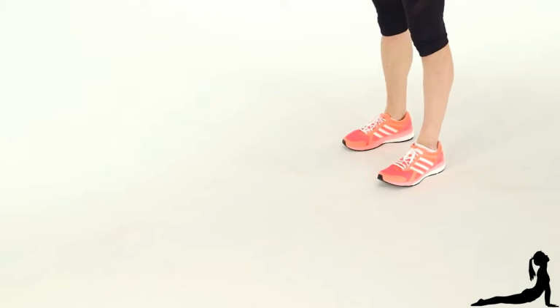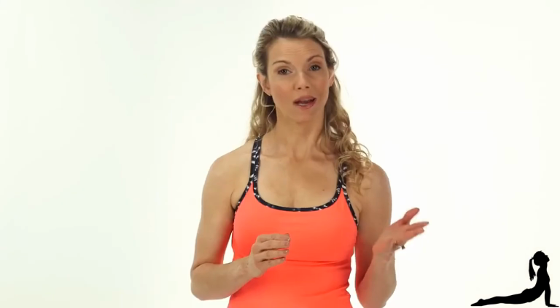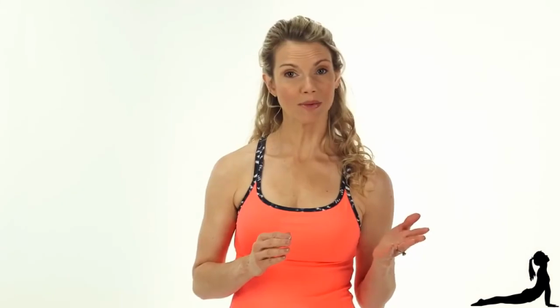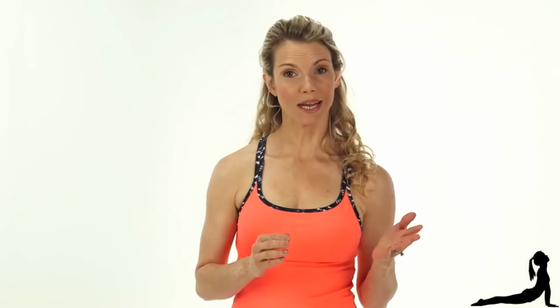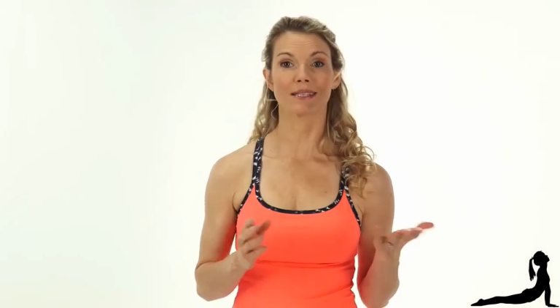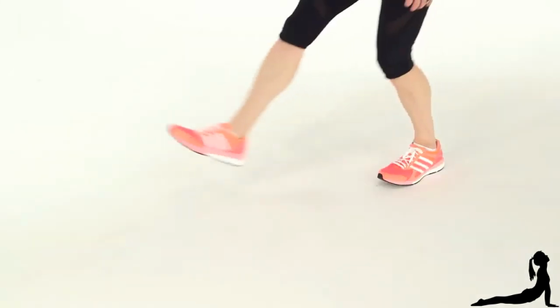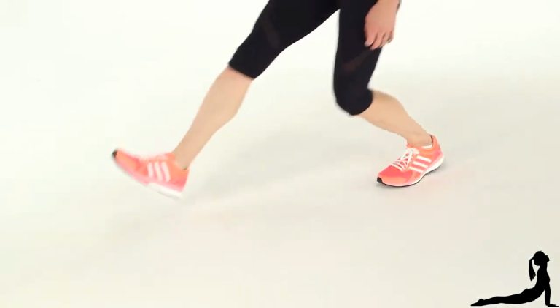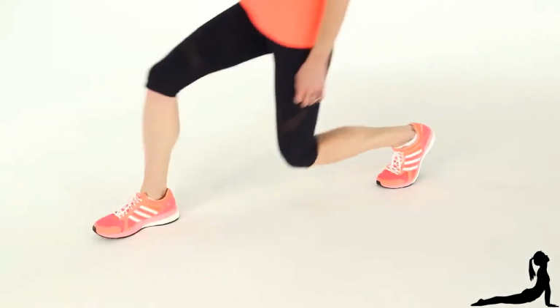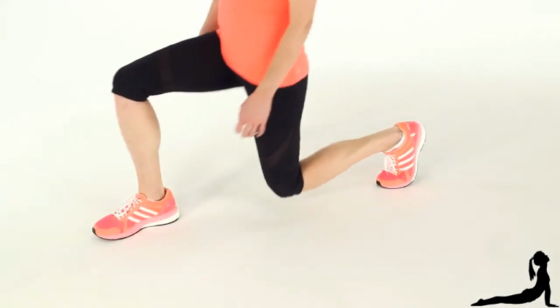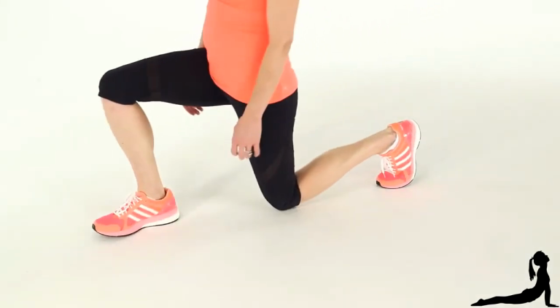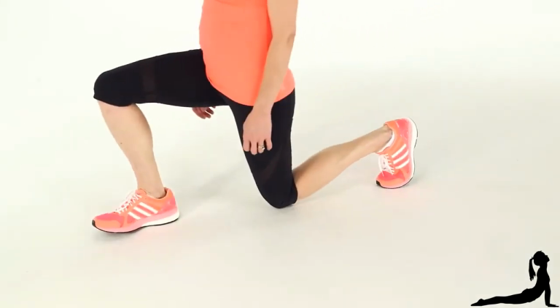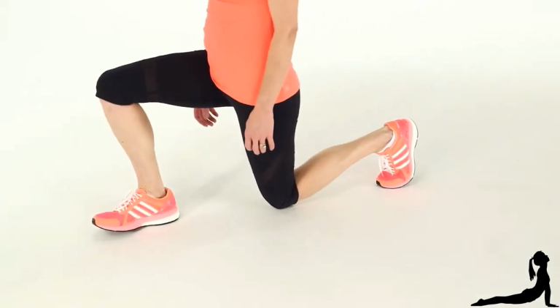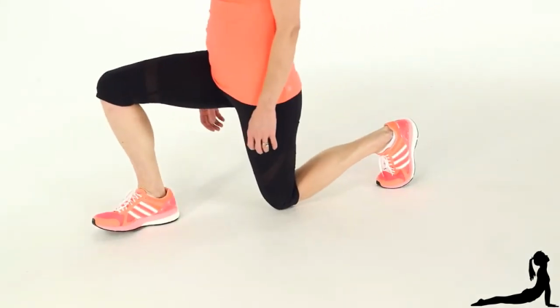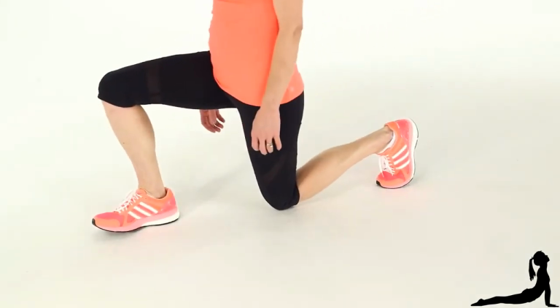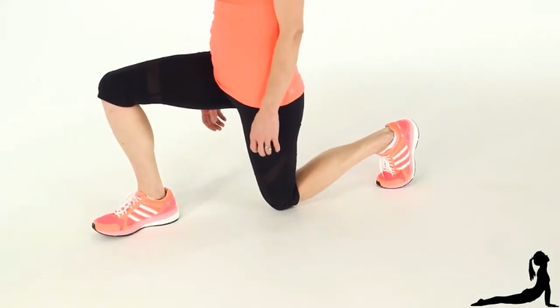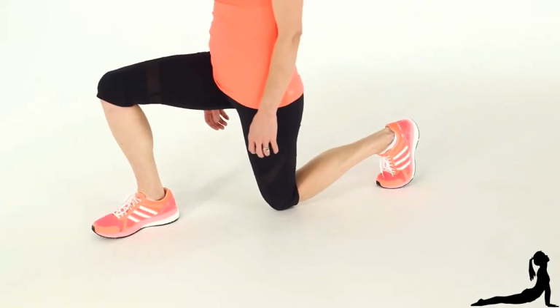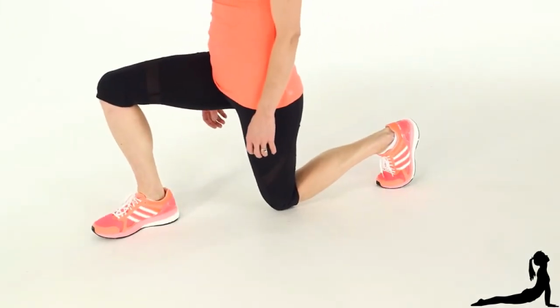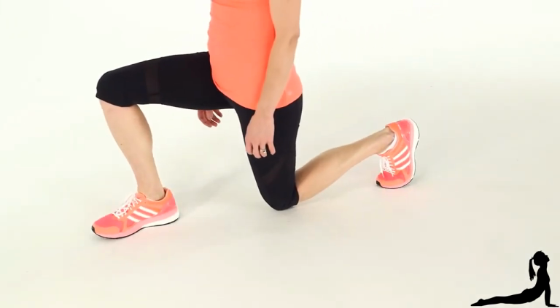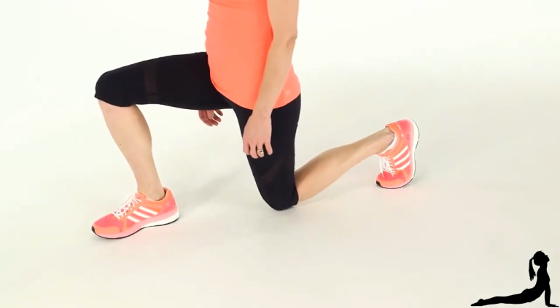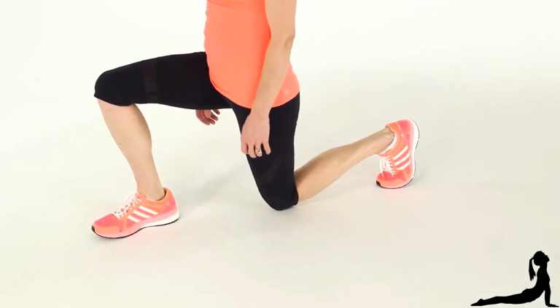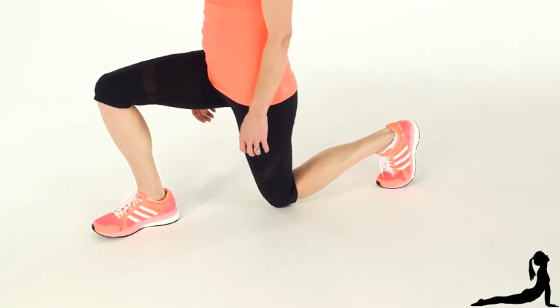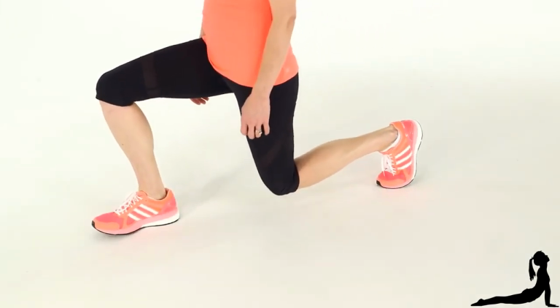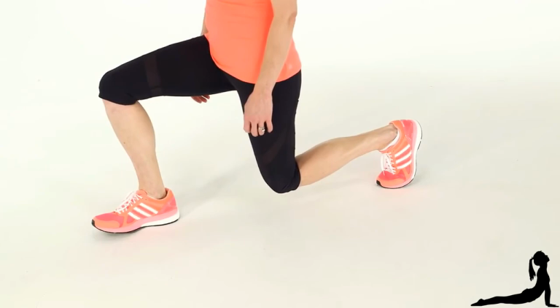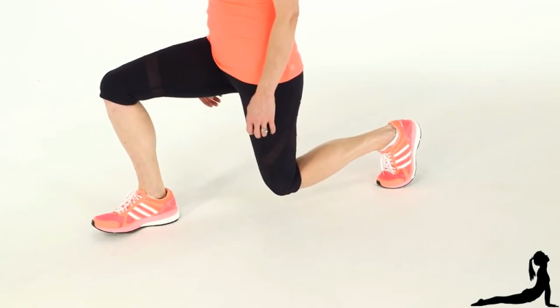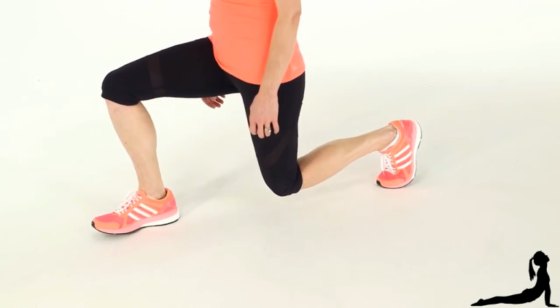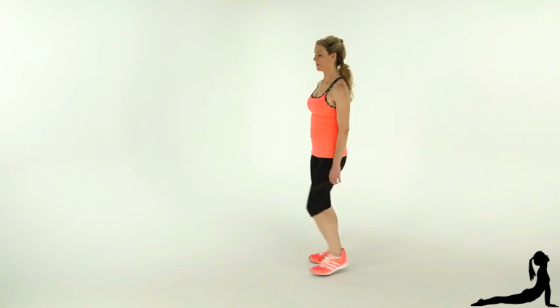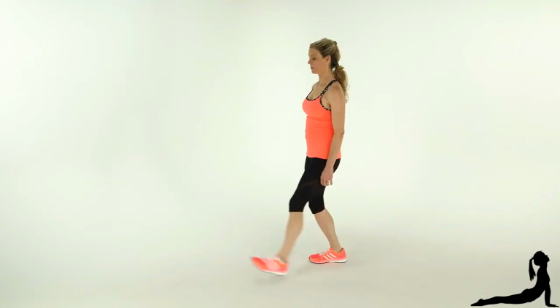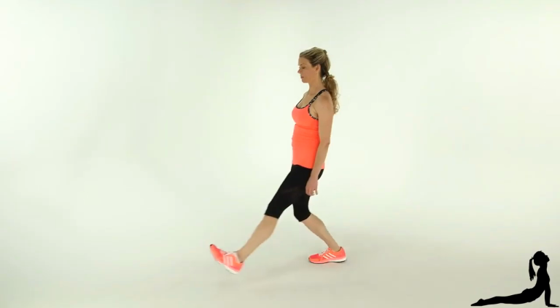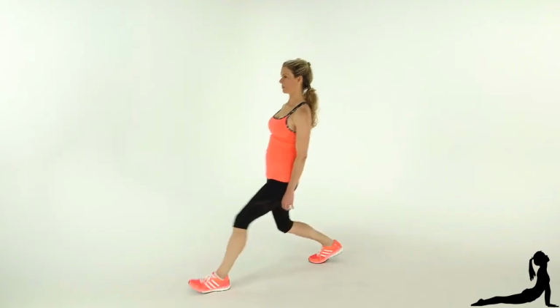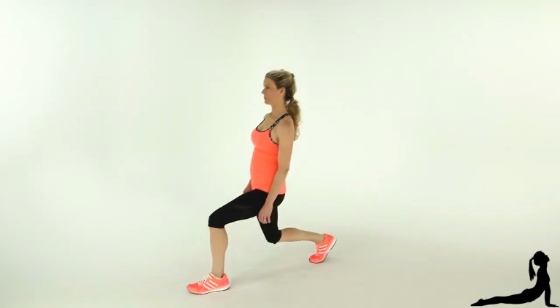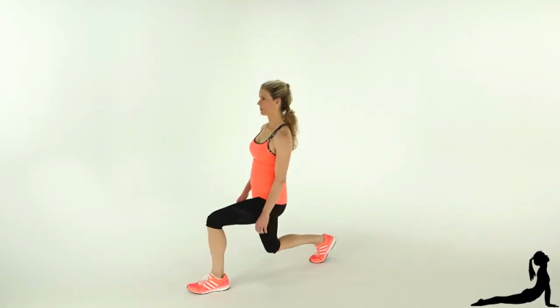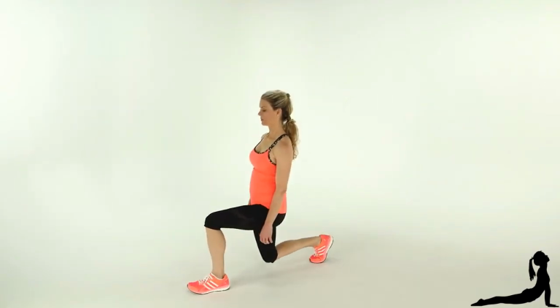Another mistake is letting your back knee hit the floor. You want to stop a few inches above the ground. Try 10 repetitions on each side.